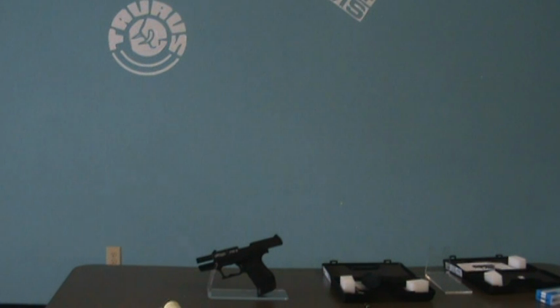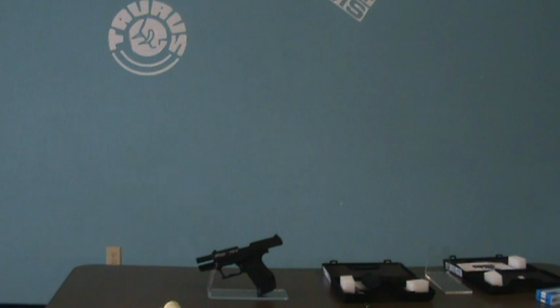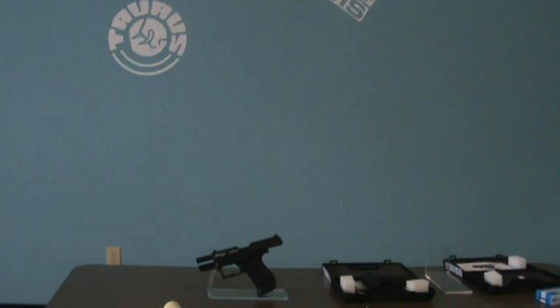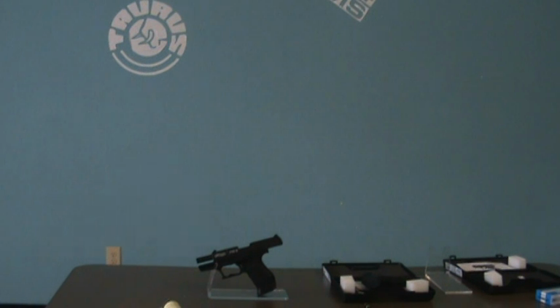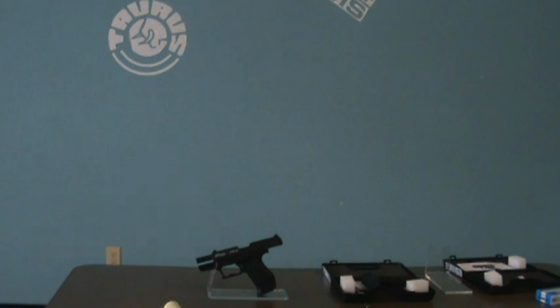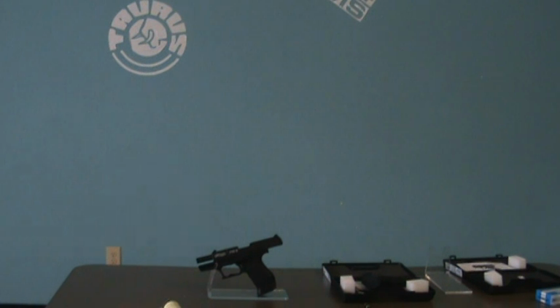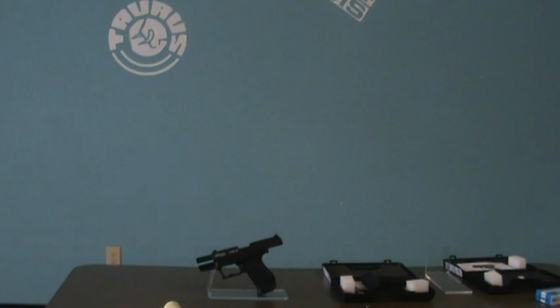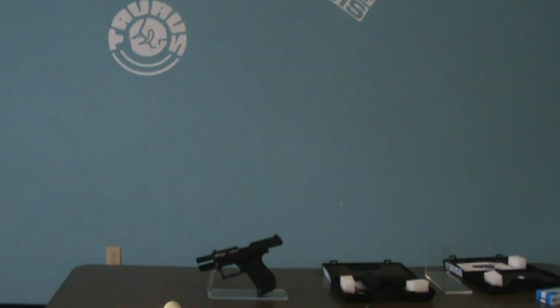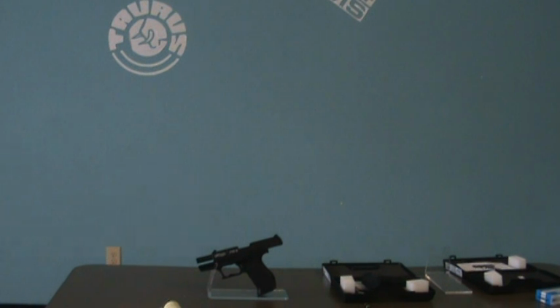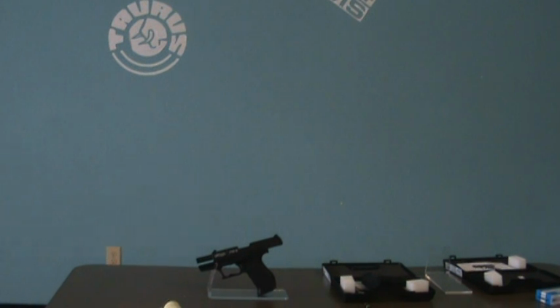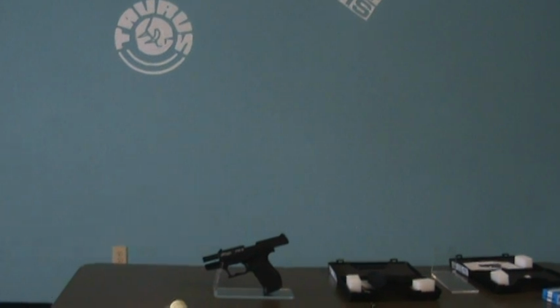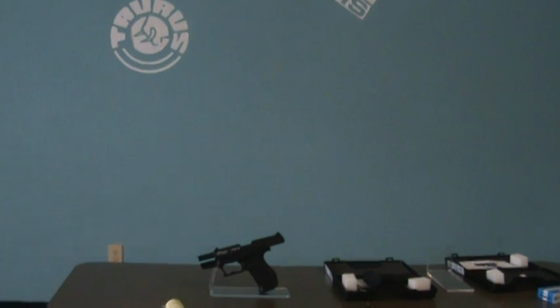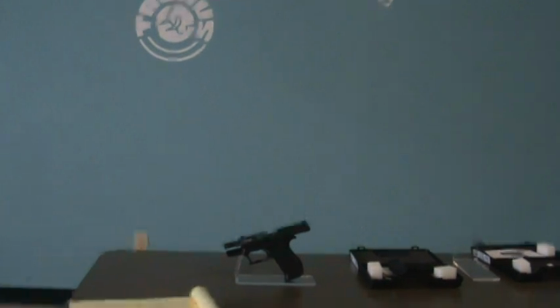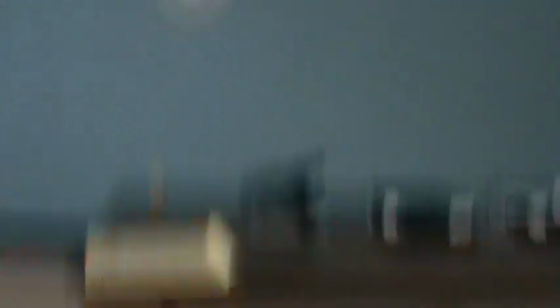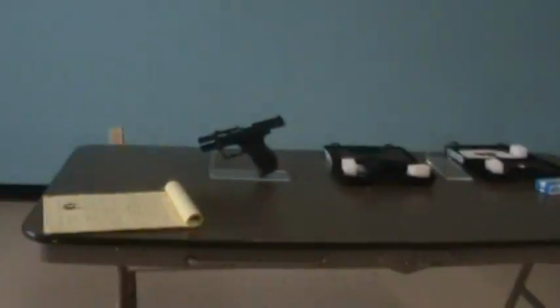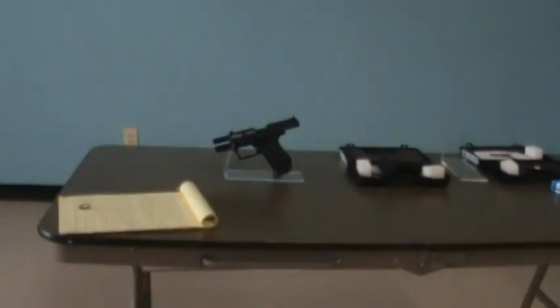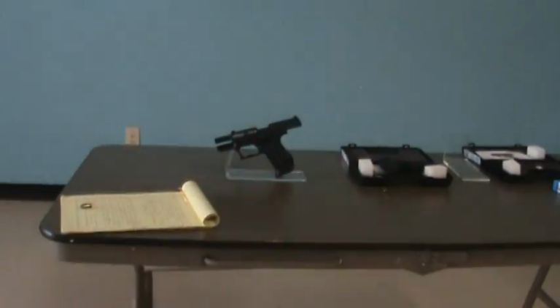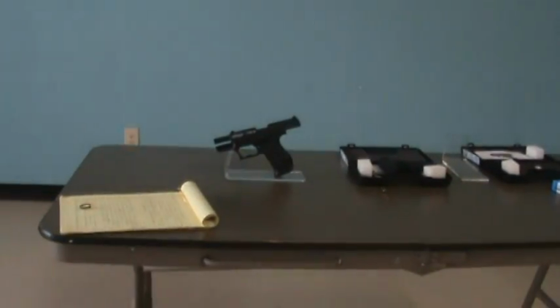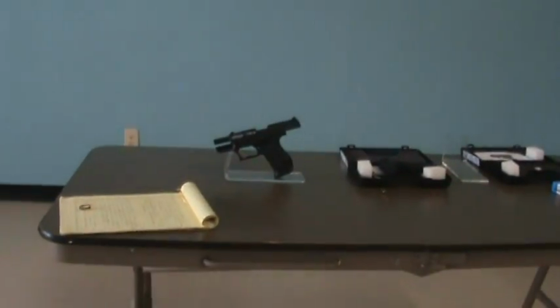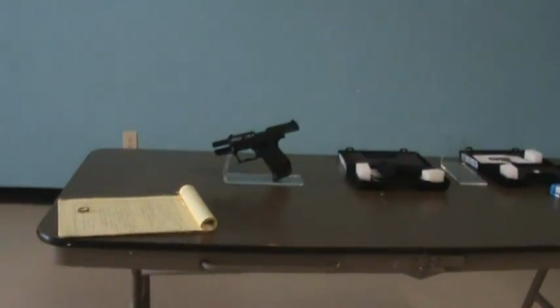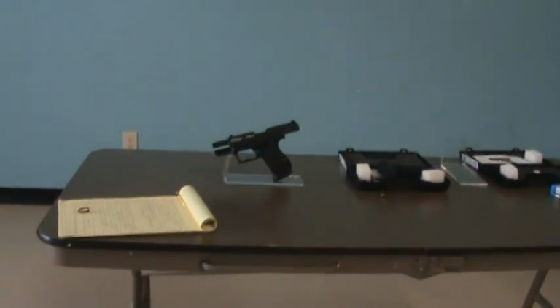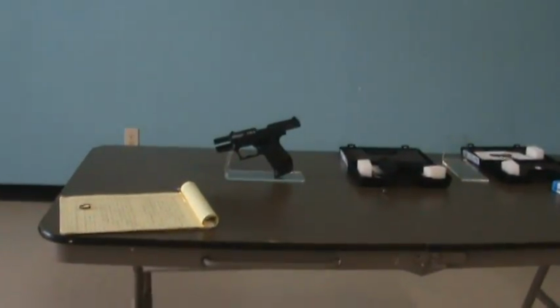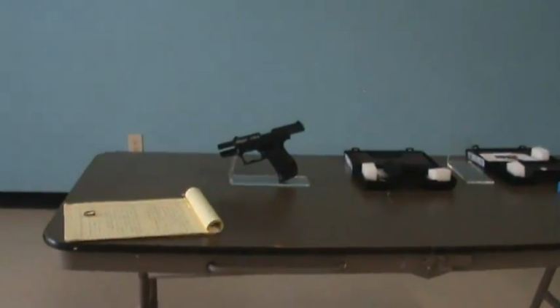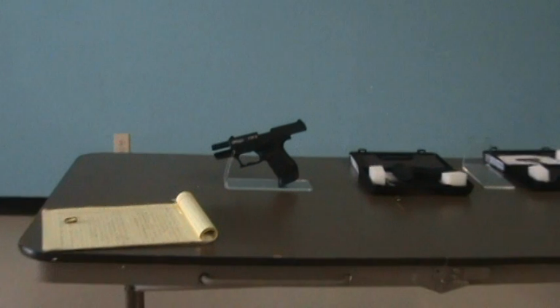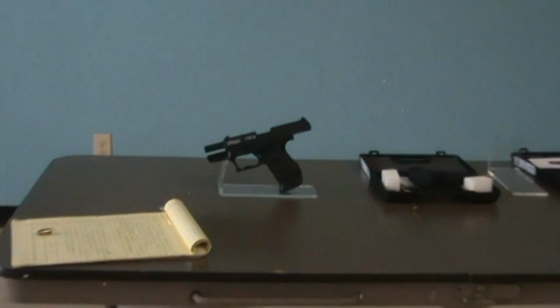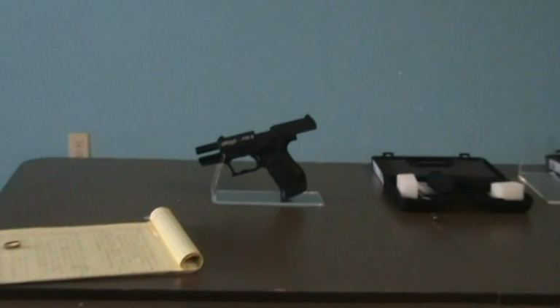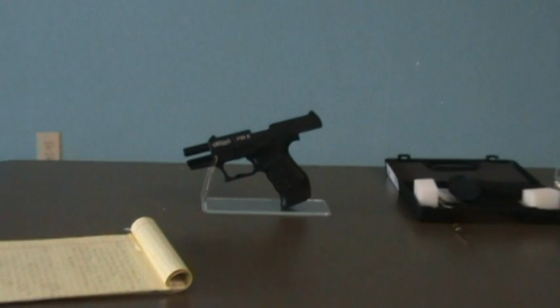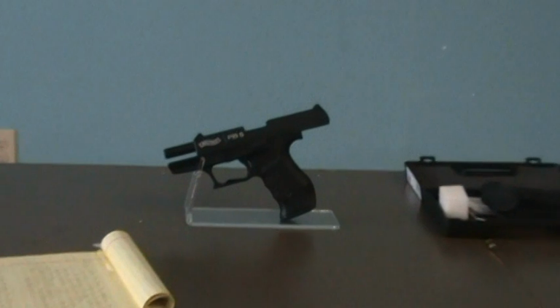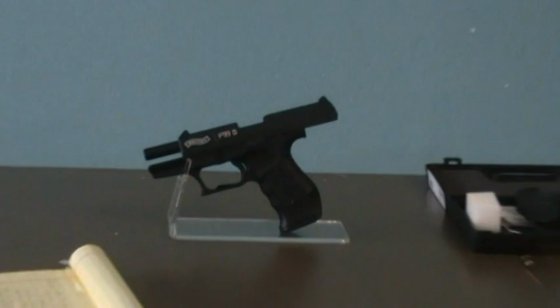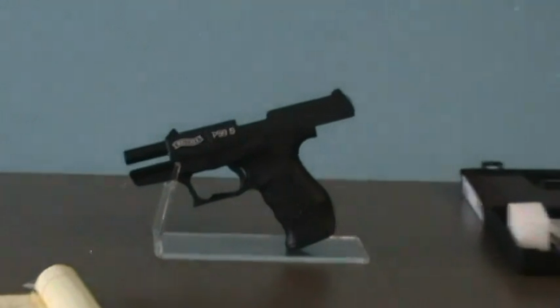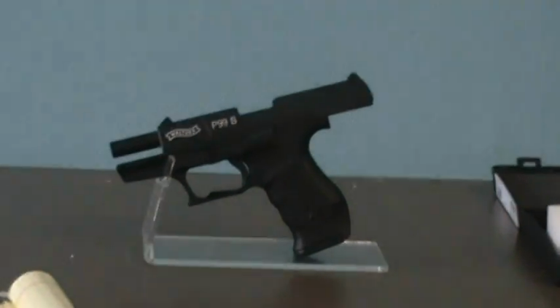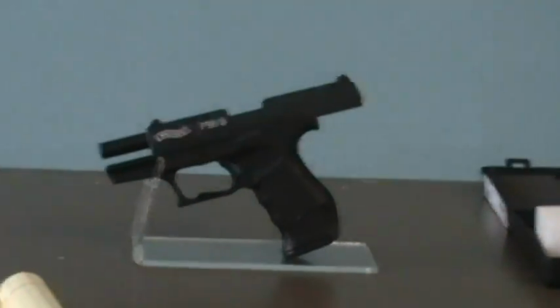And like most semi-automatic pistols, the slide will stay back when it's empty.